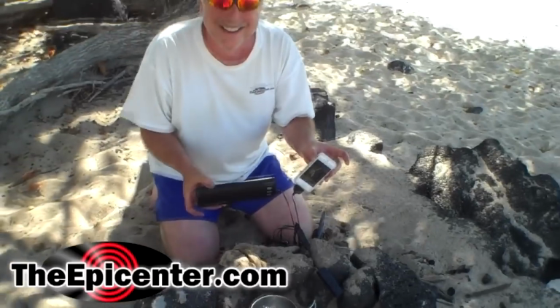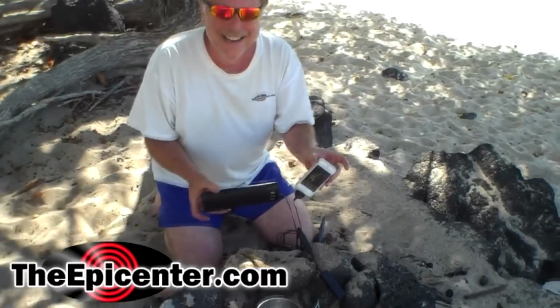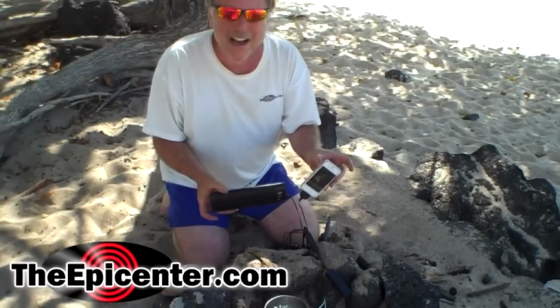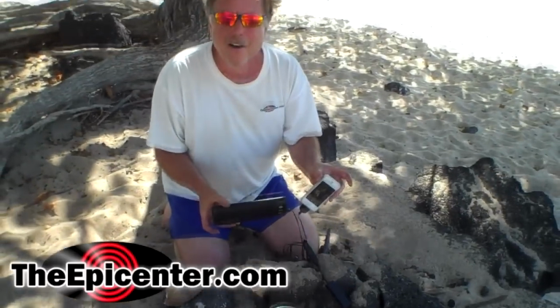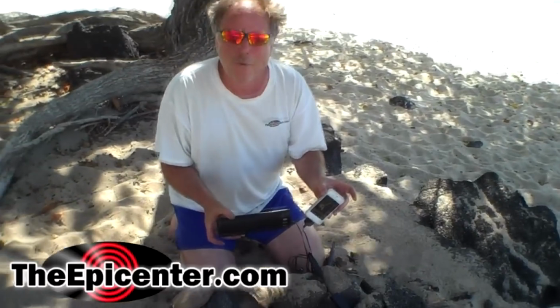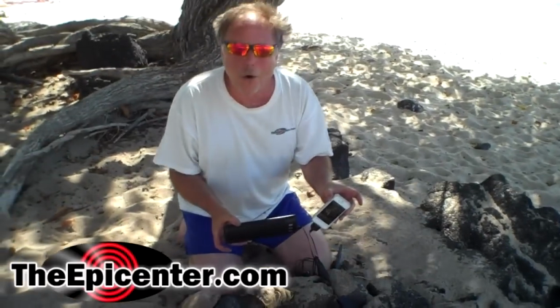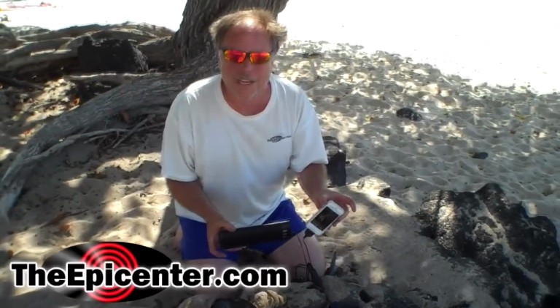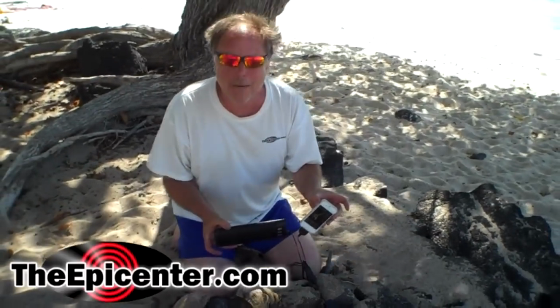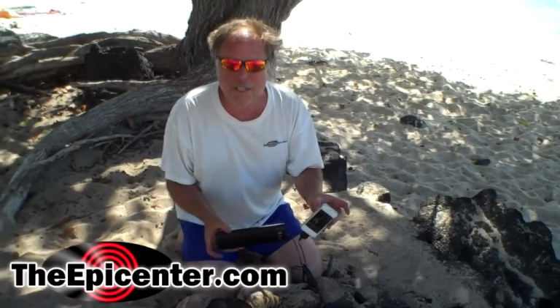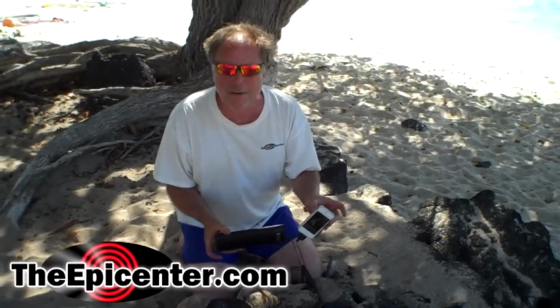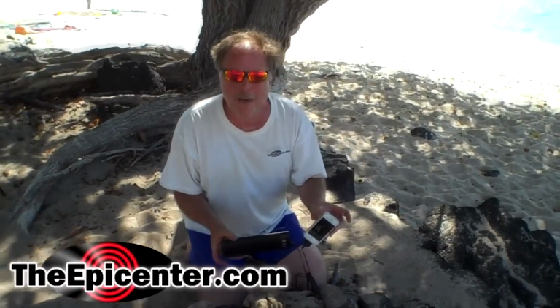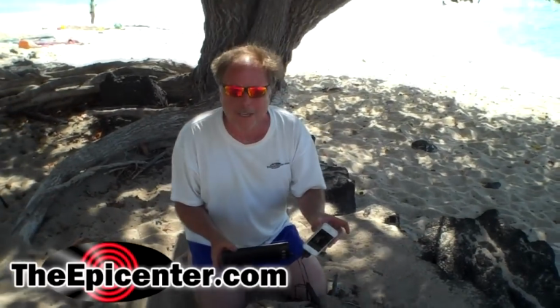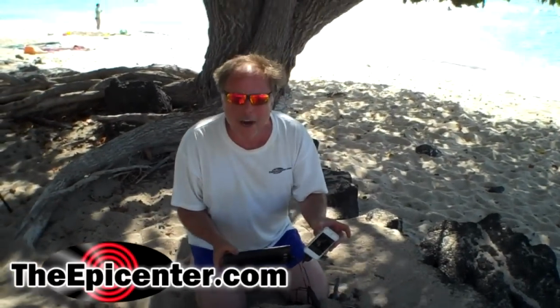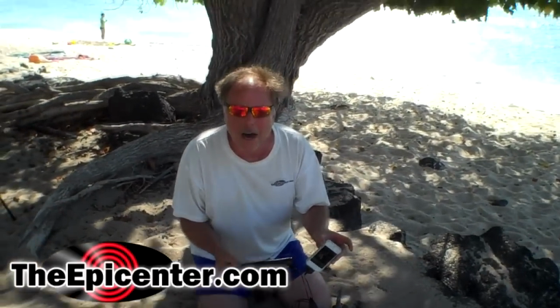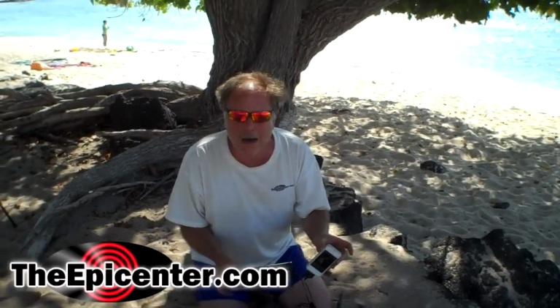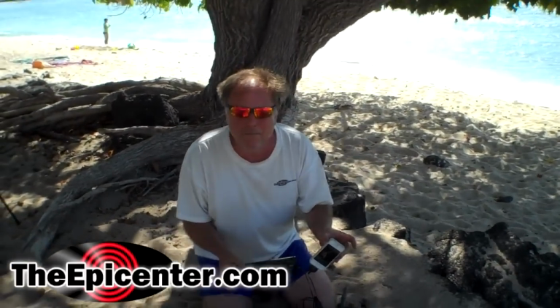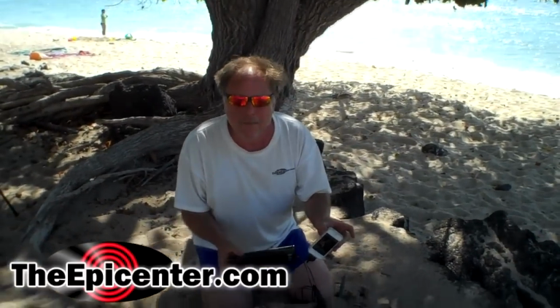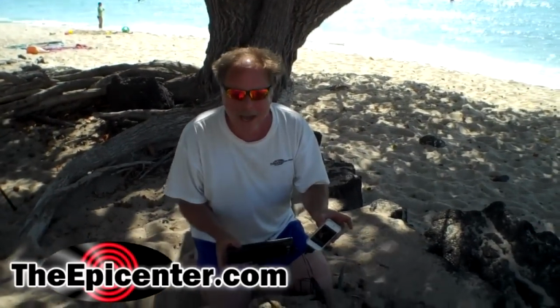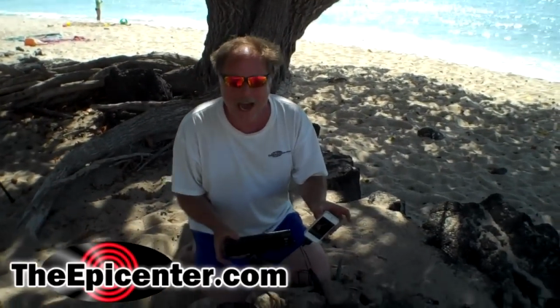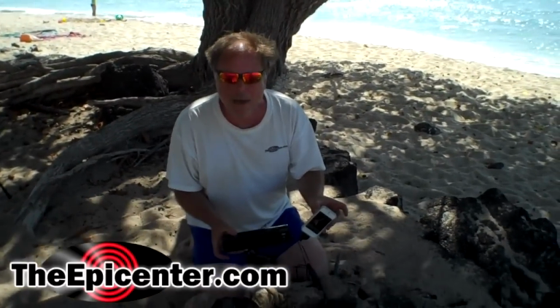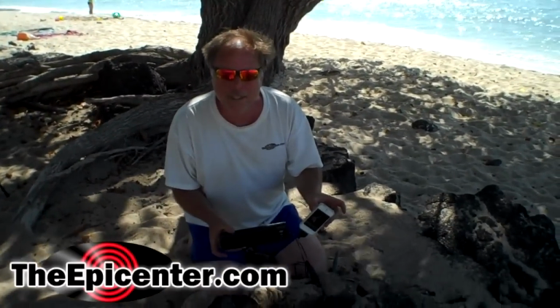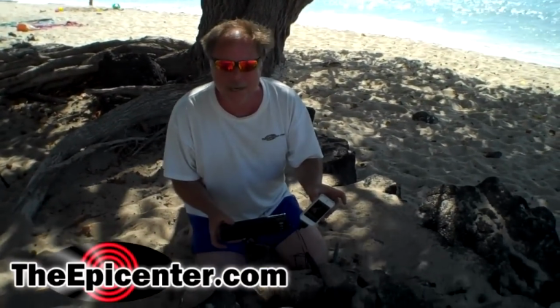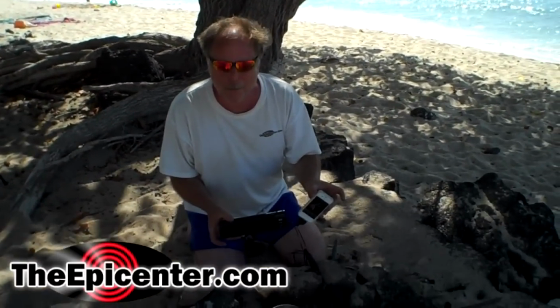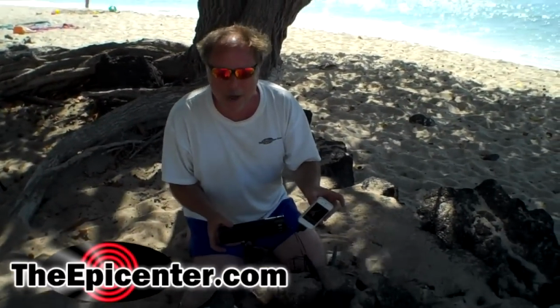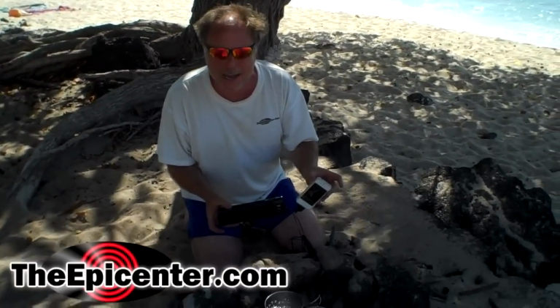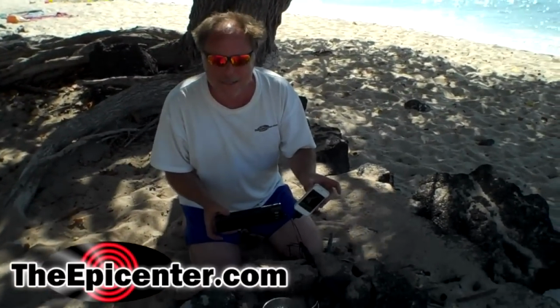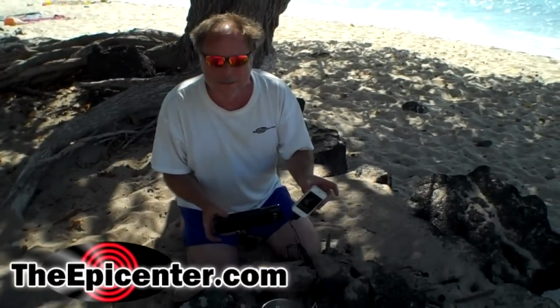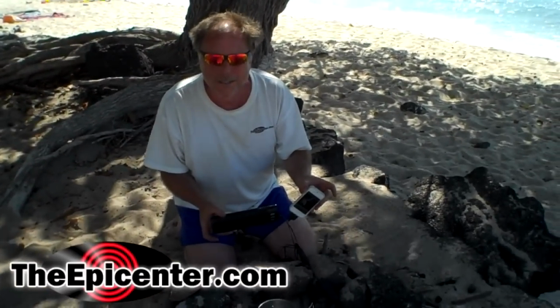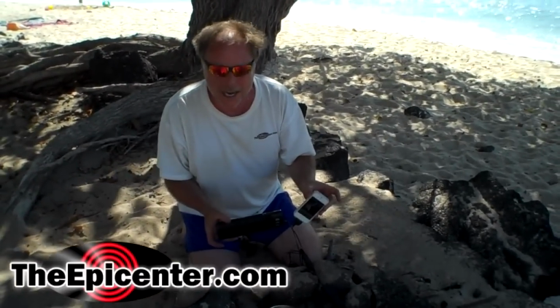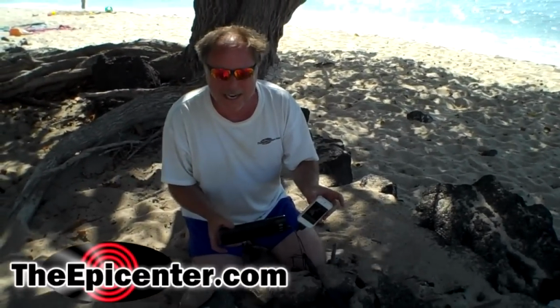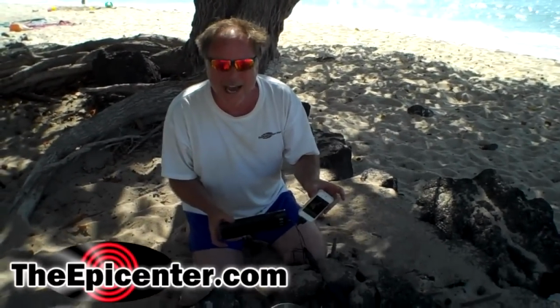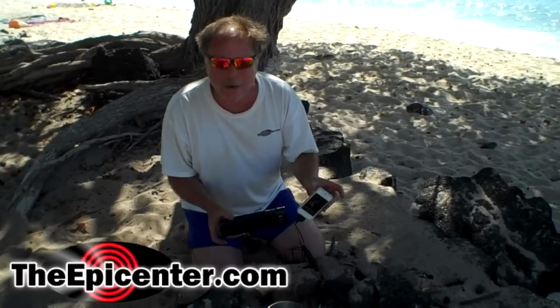For TheEpicenter.com, I'm Epicenter Brian signing out.